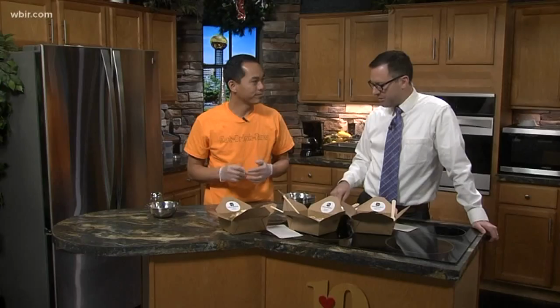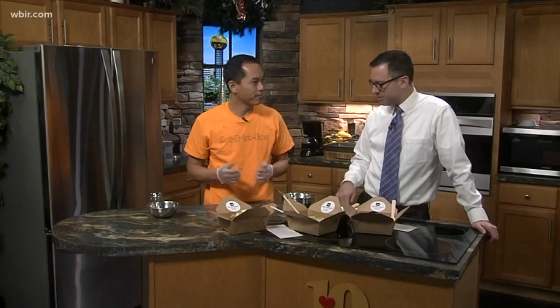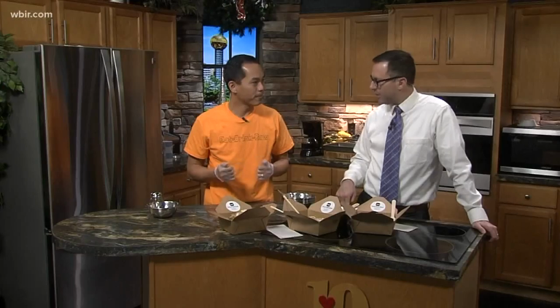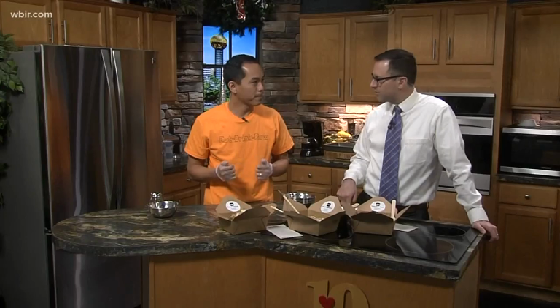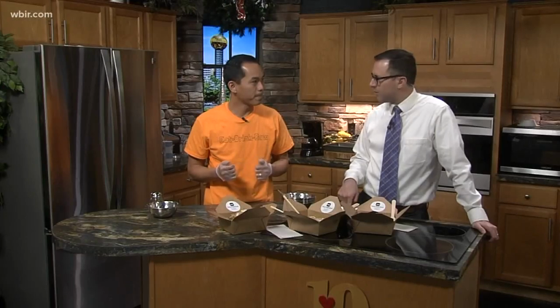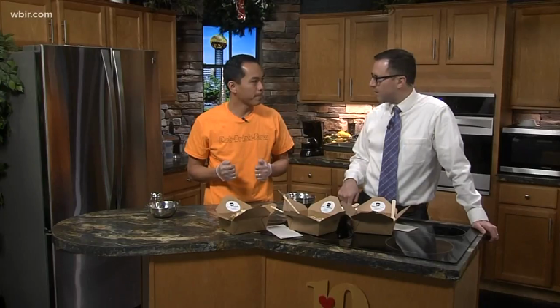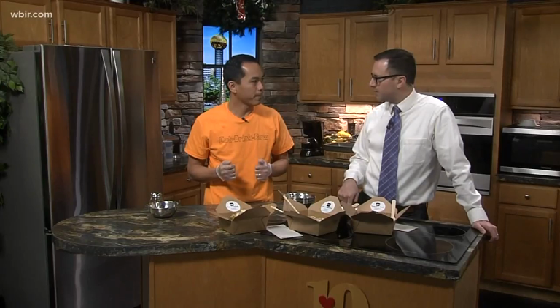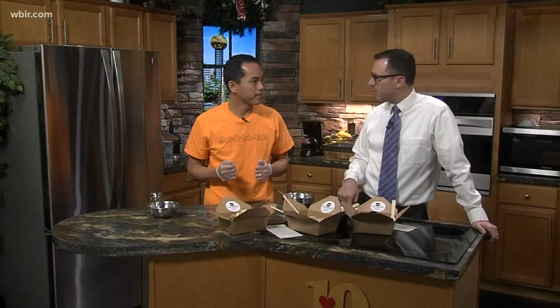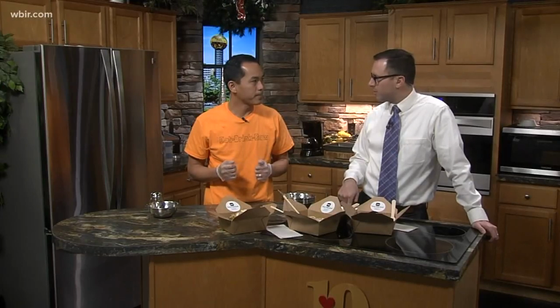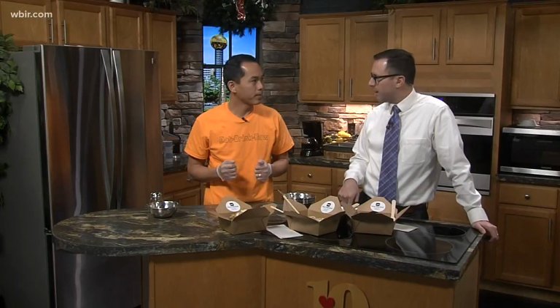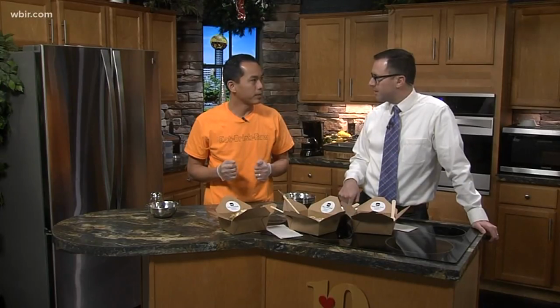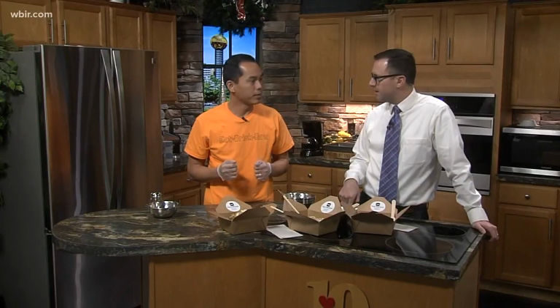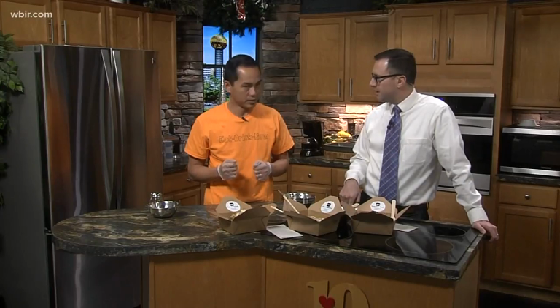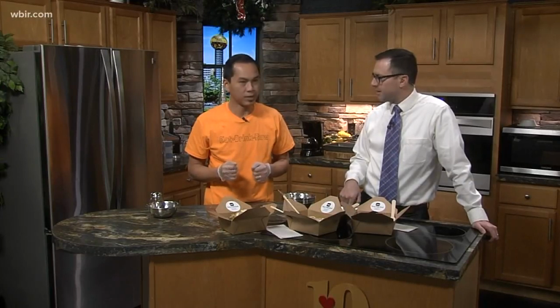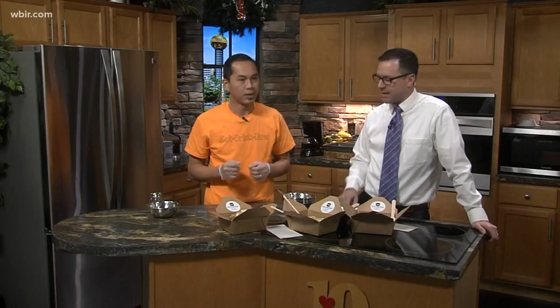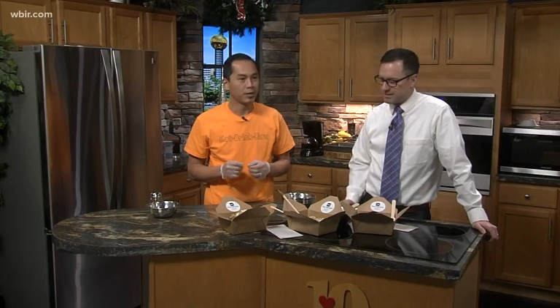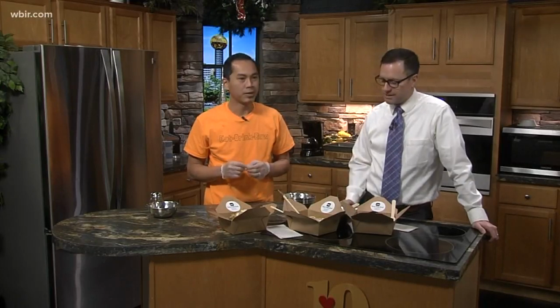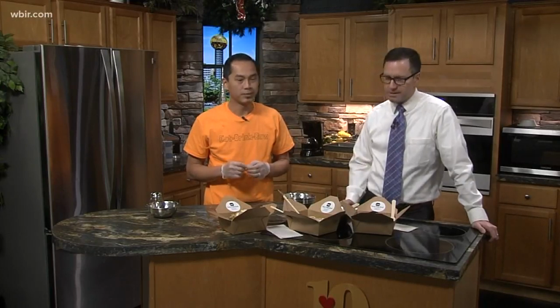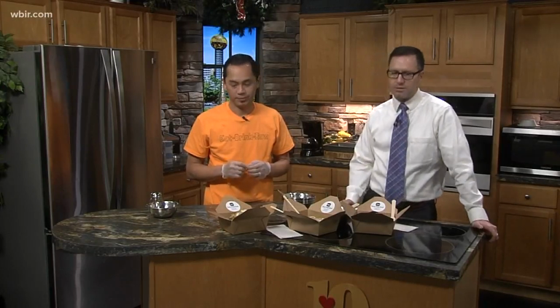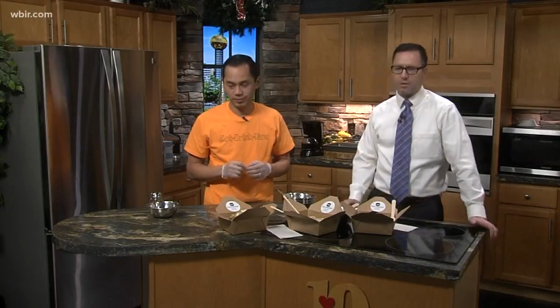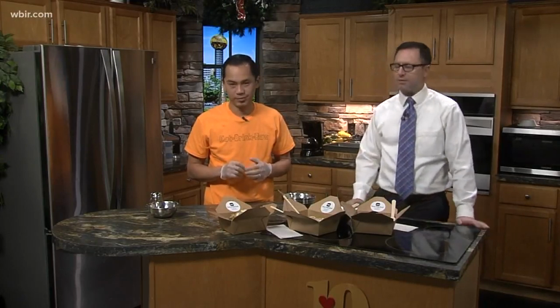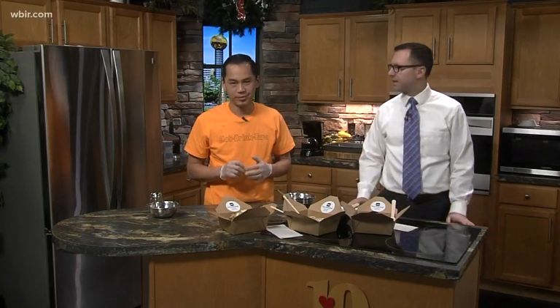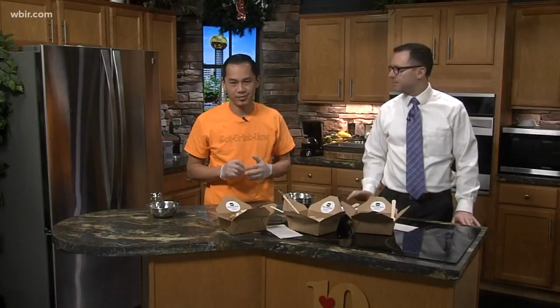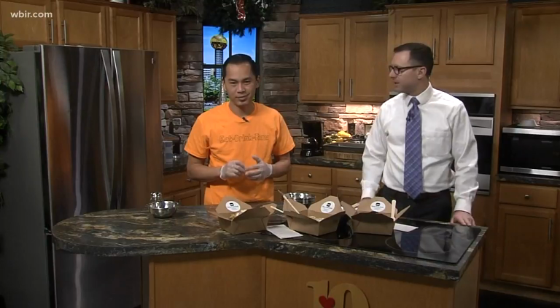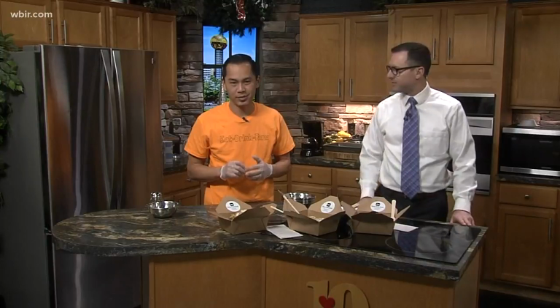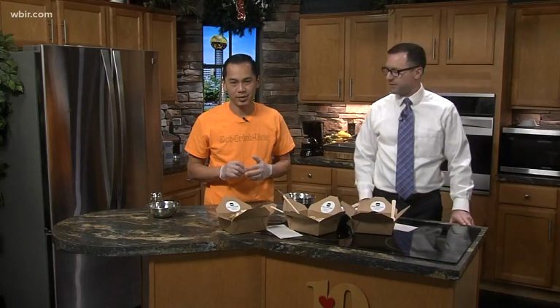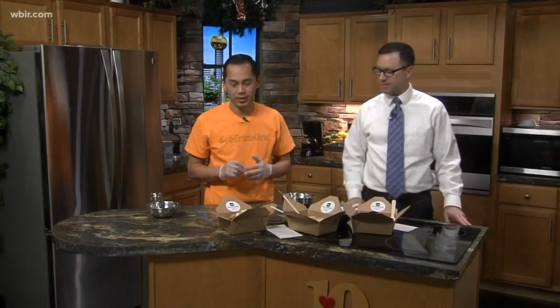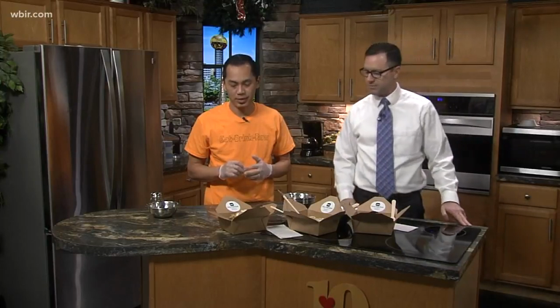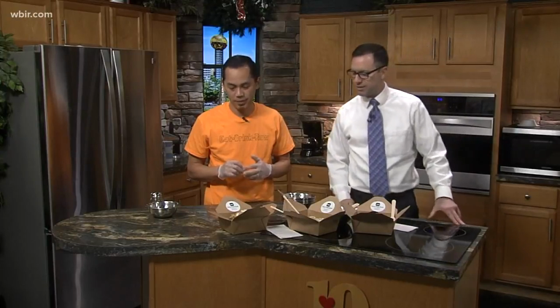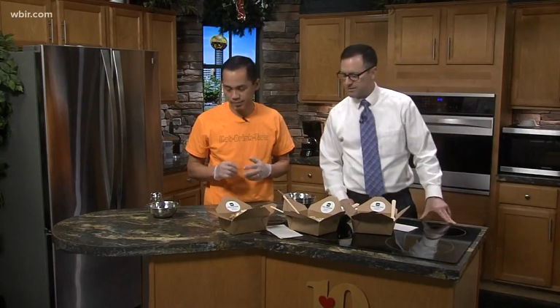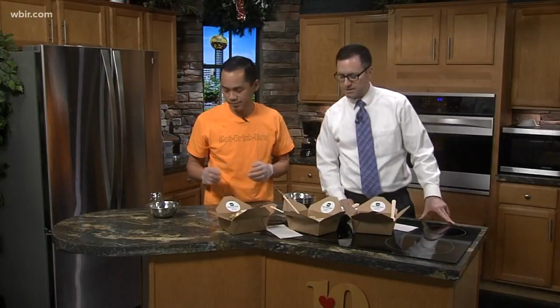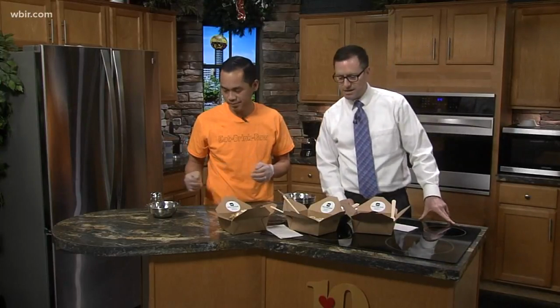And you also own Tomo, correct? Yes. And that's over off of Kingston Pike, just across from Chili's right there.